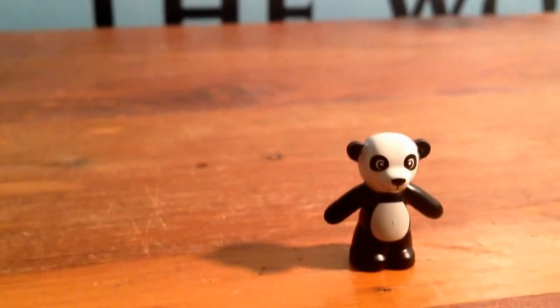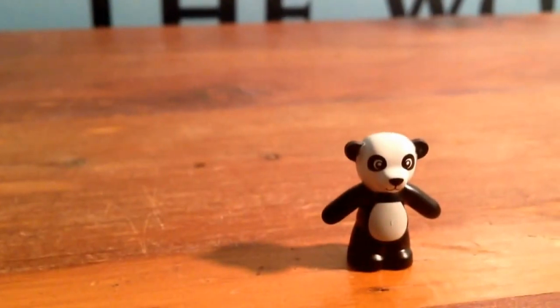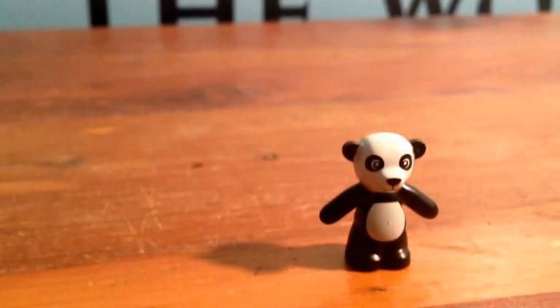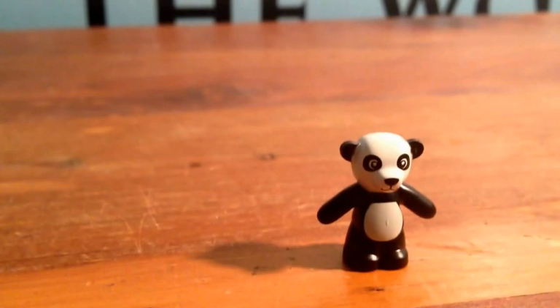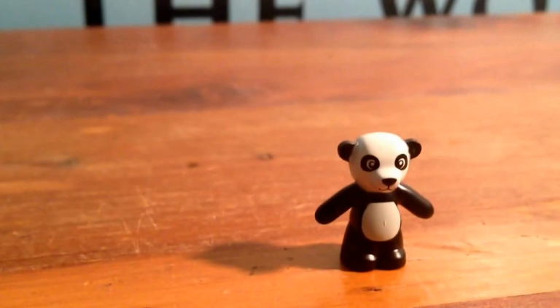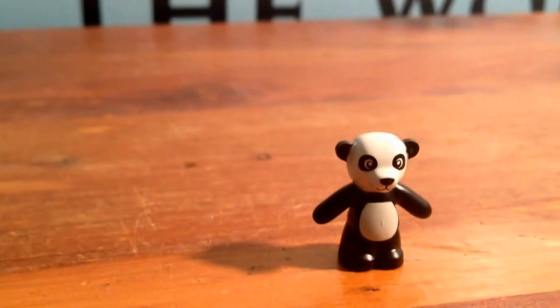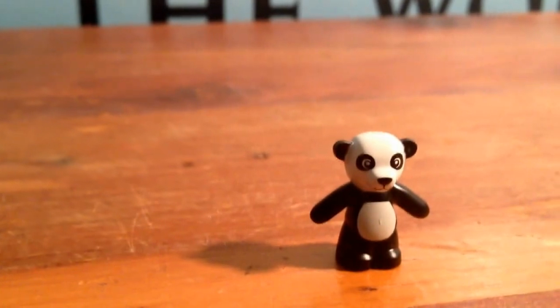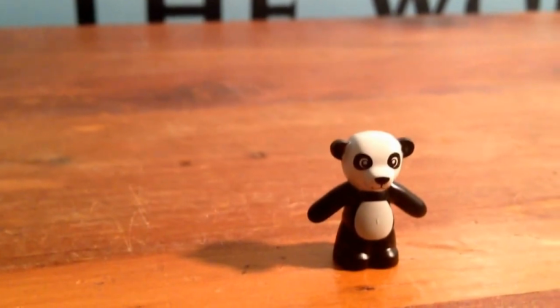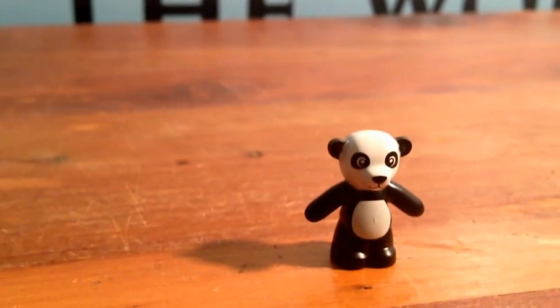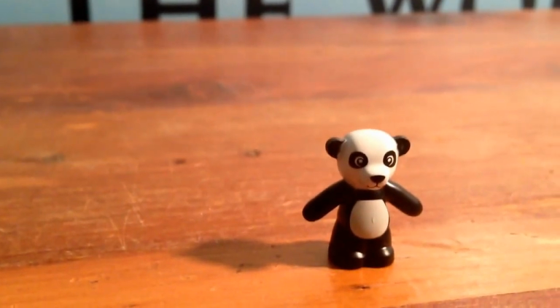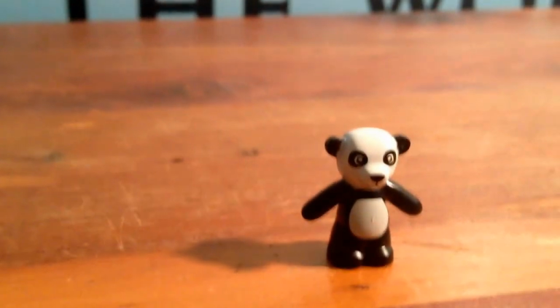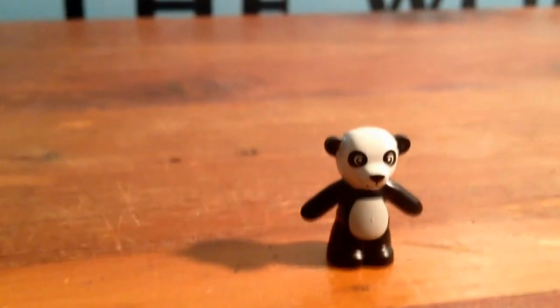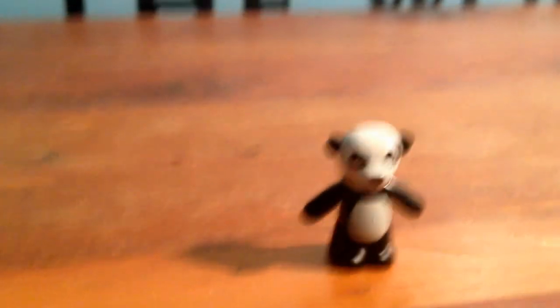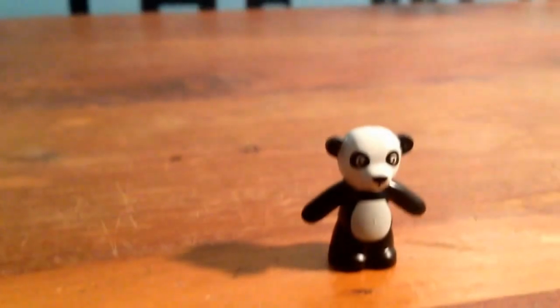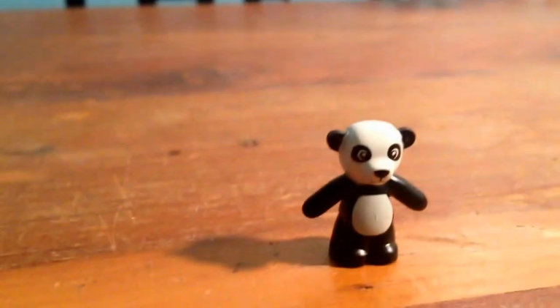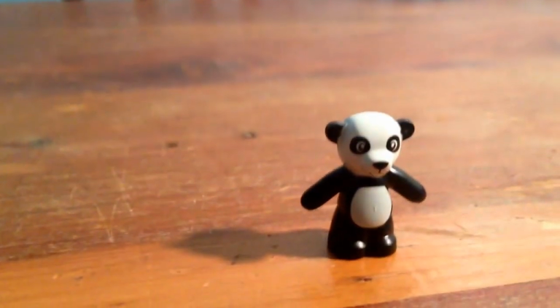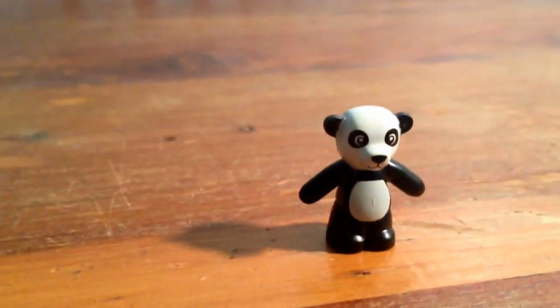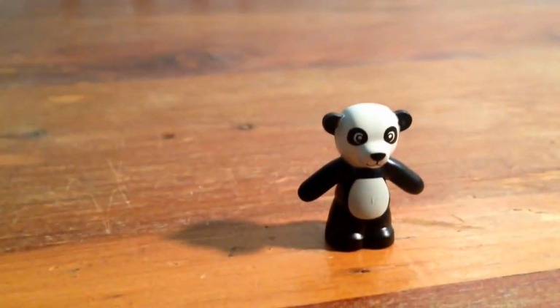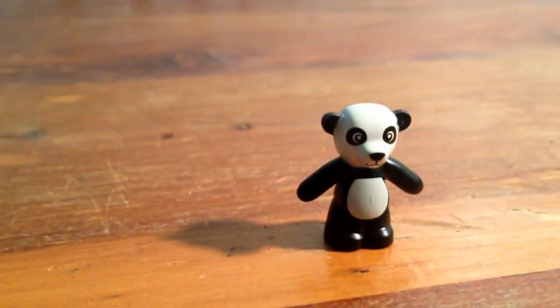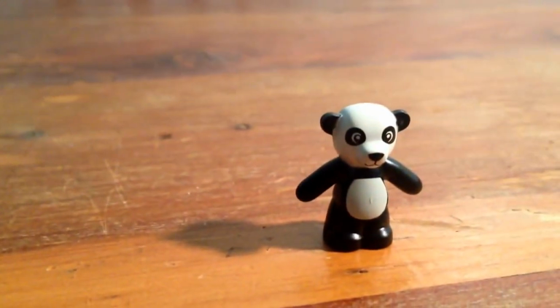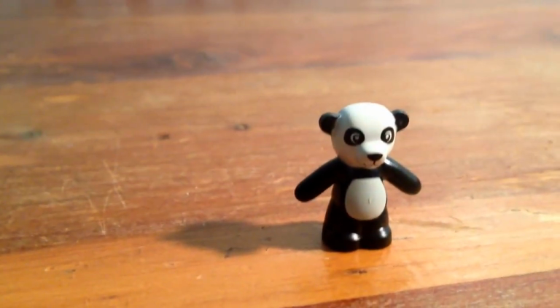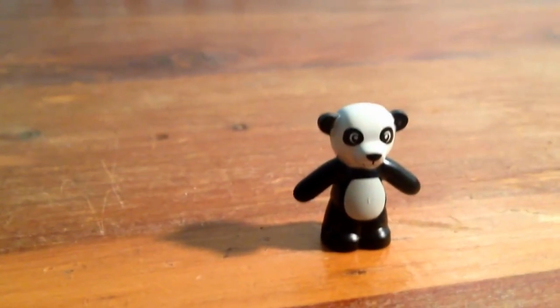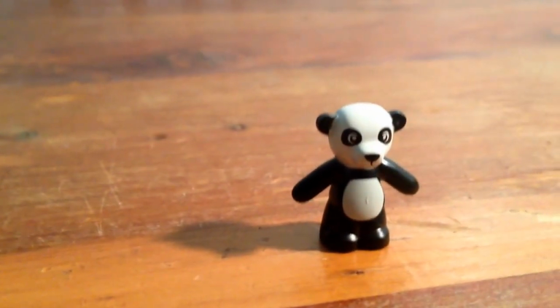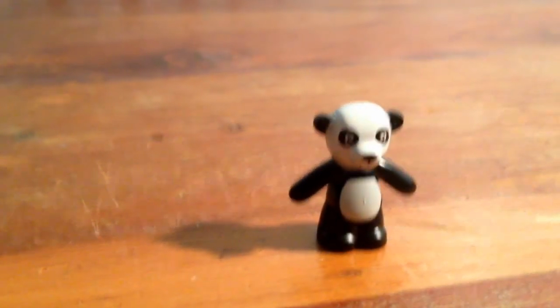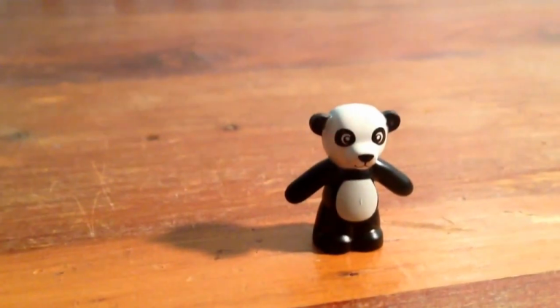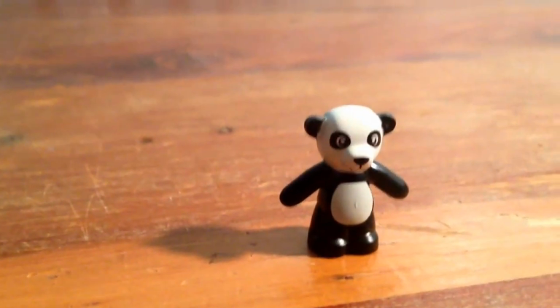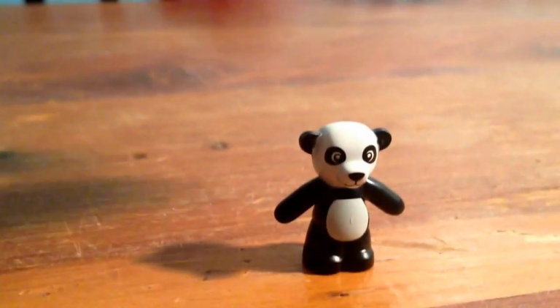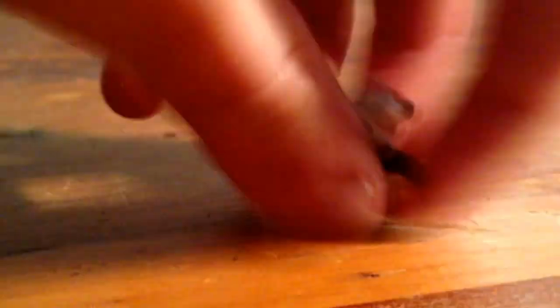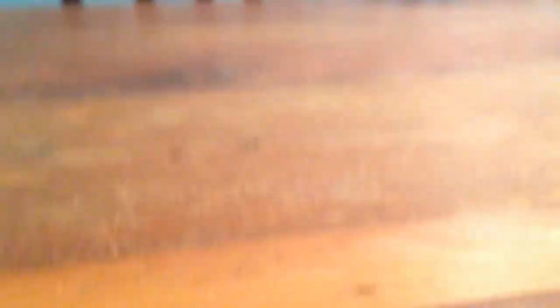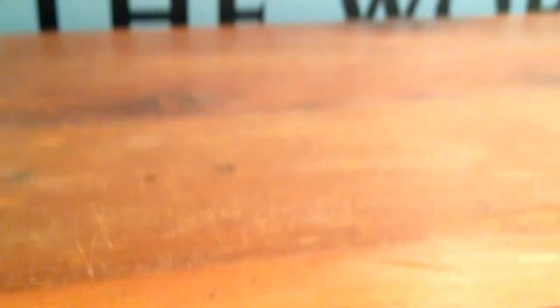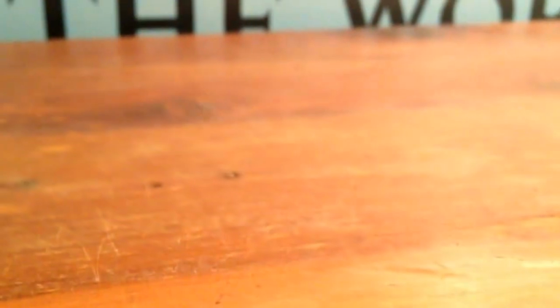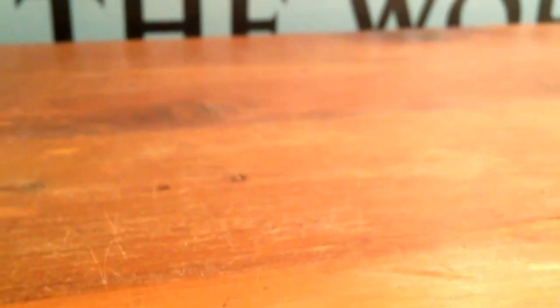We actually get another teddy bear, and it was a little sick of Panda Bear — it's really, really cute.